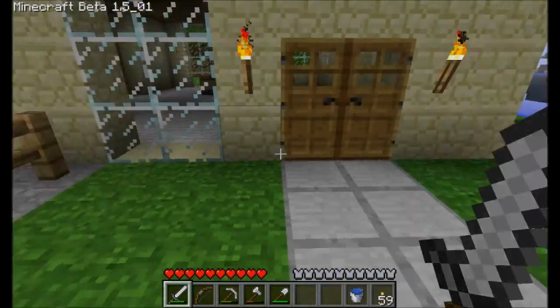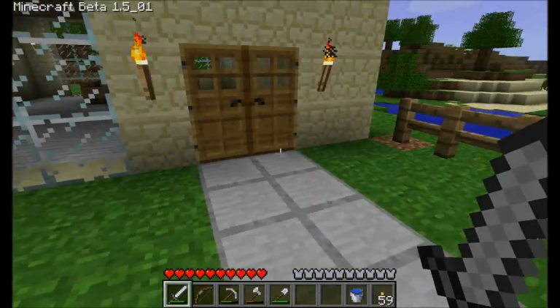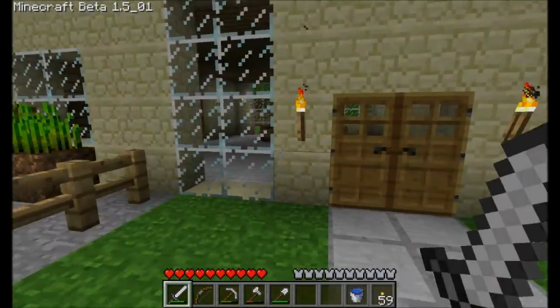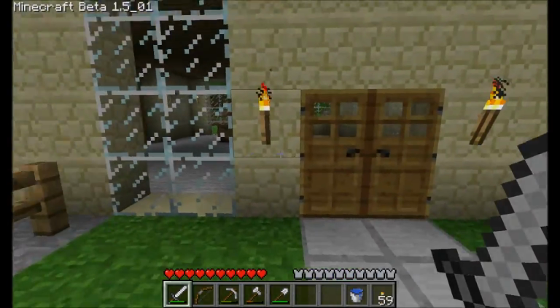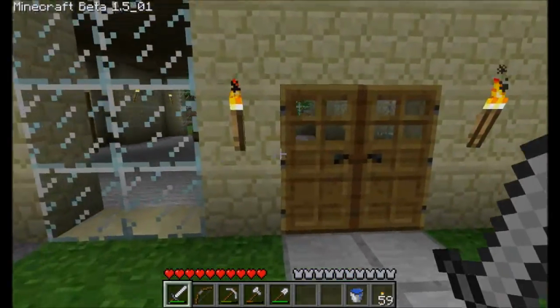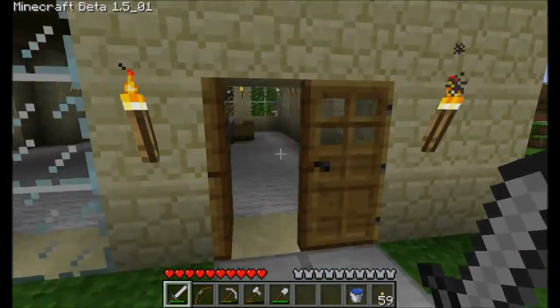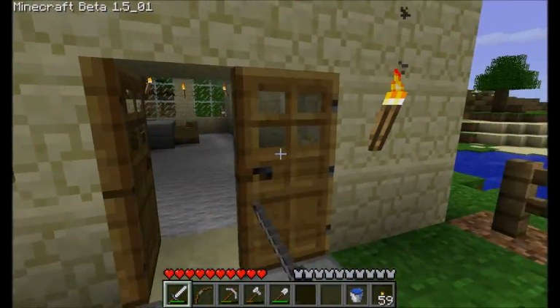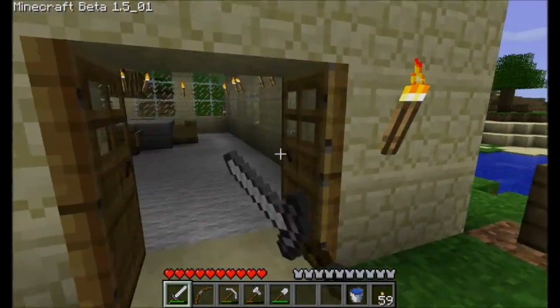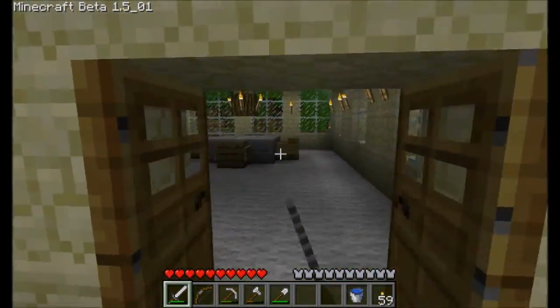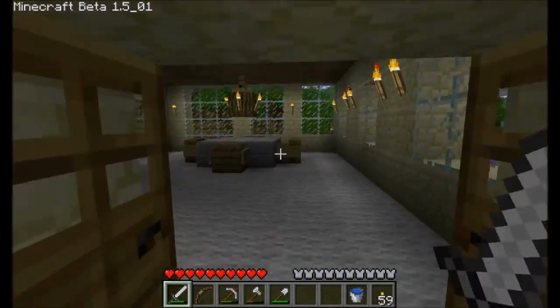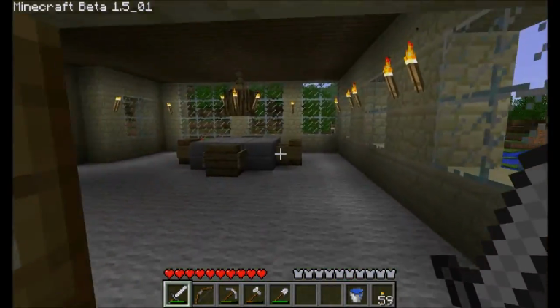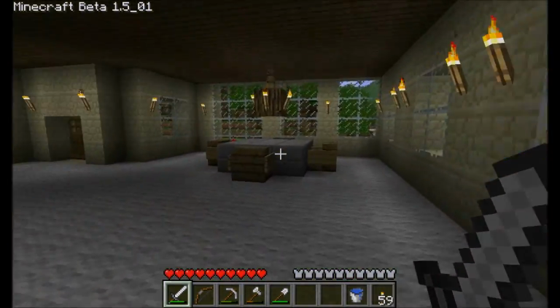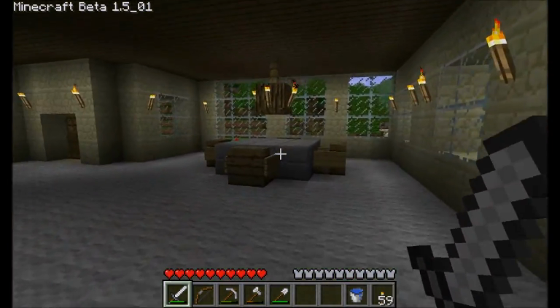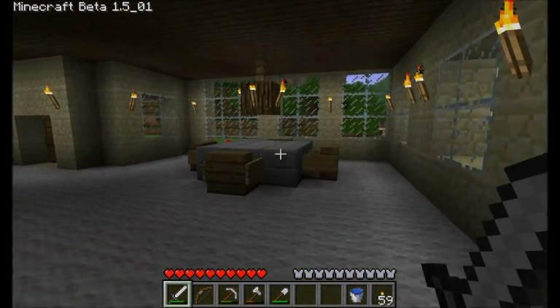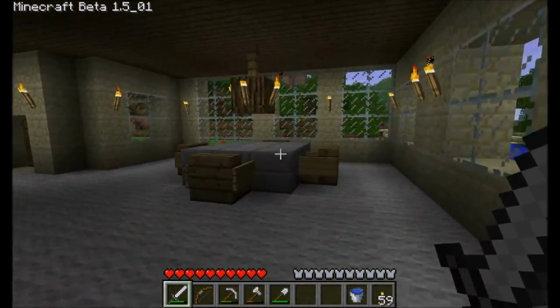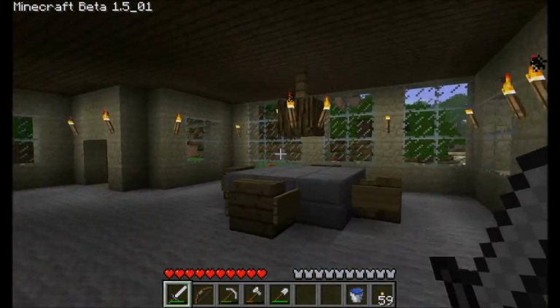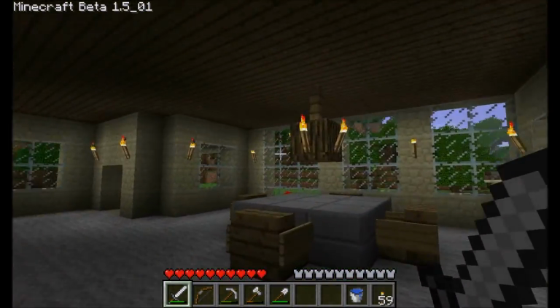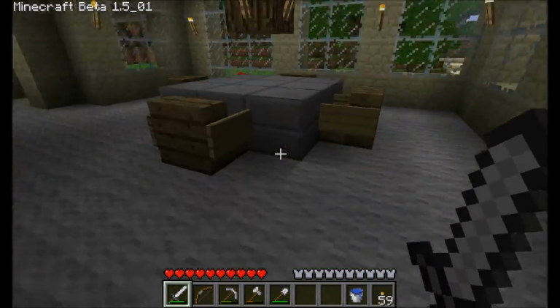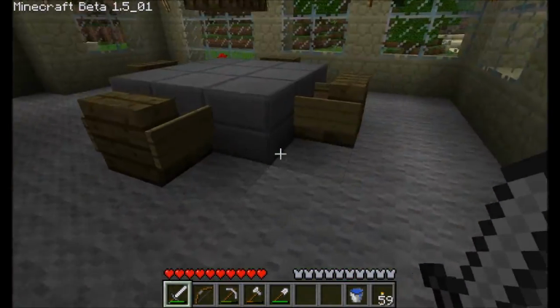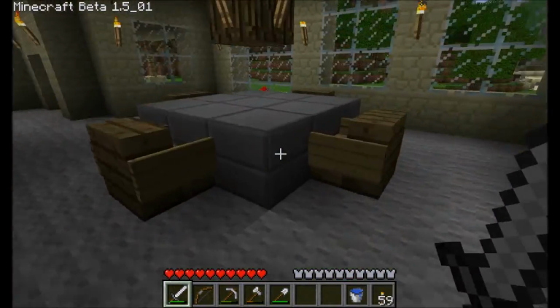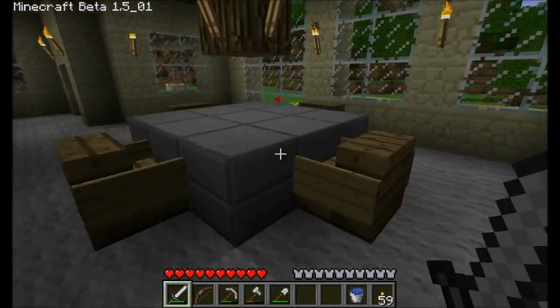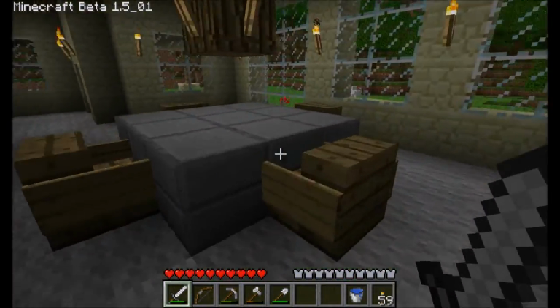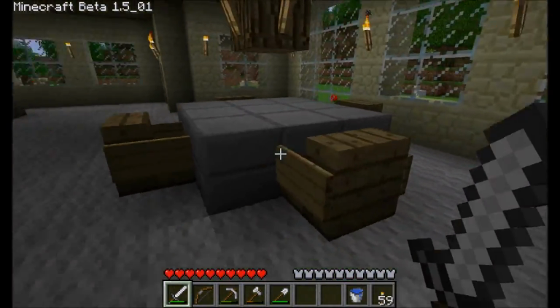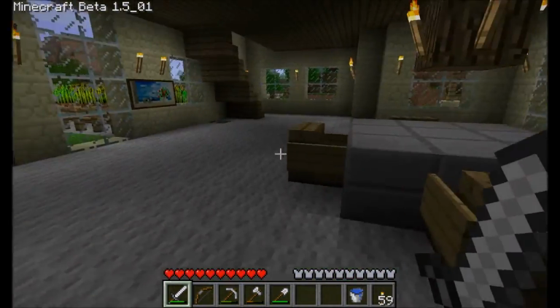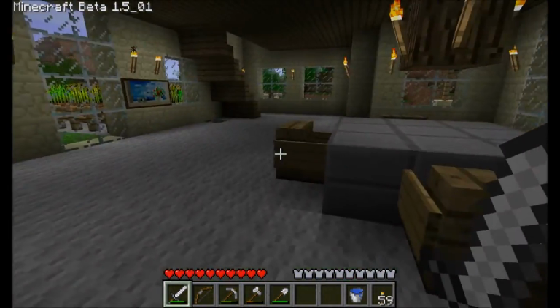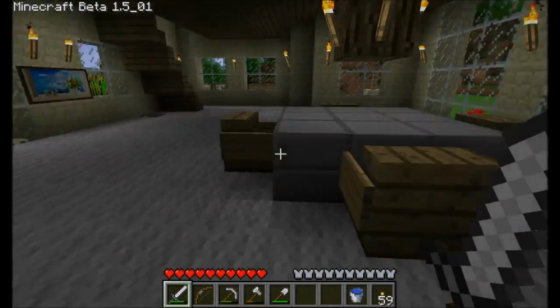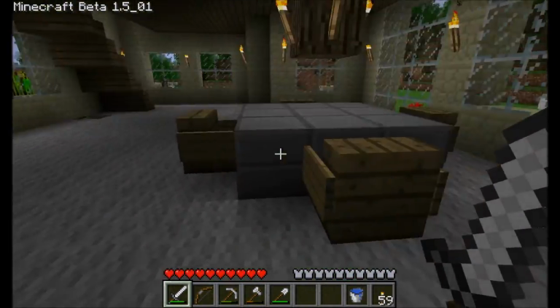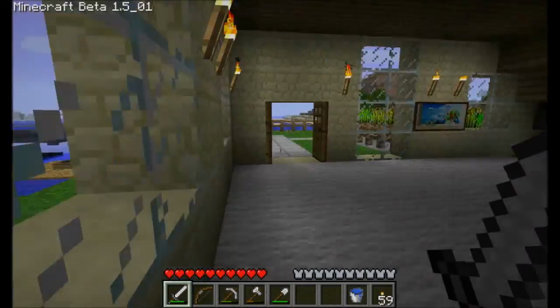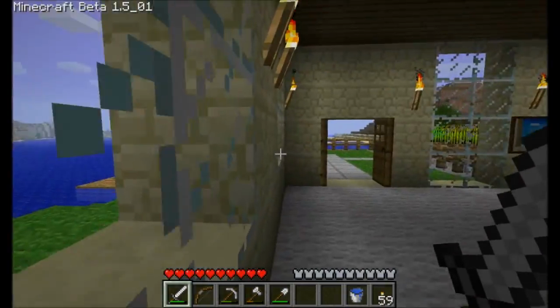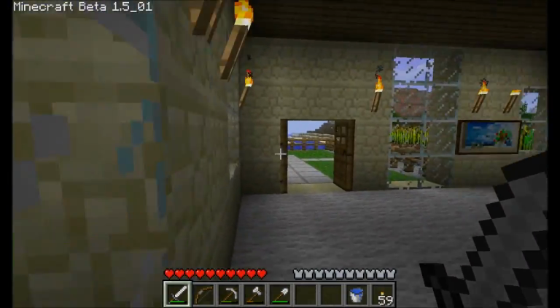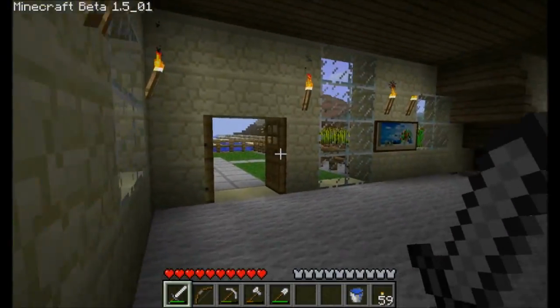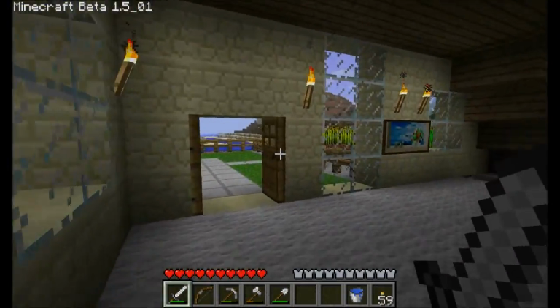I added one more row of wheat so everything's even. Moving inside, I added a table and some chairs — nothing fancy.